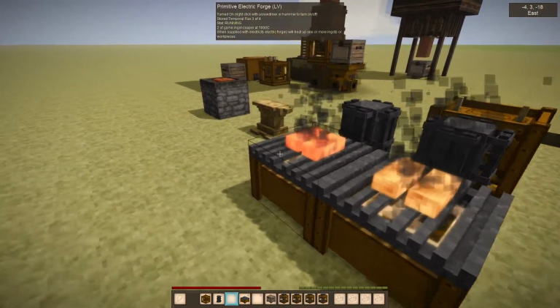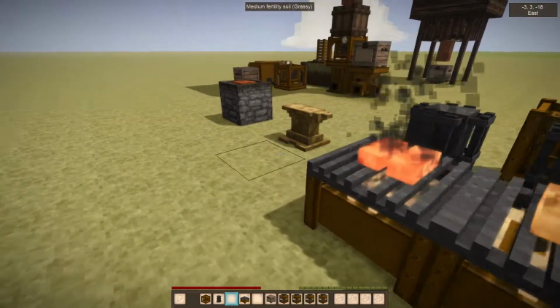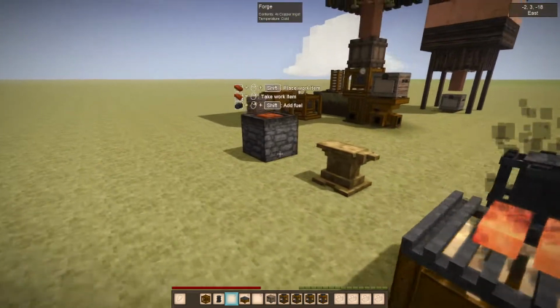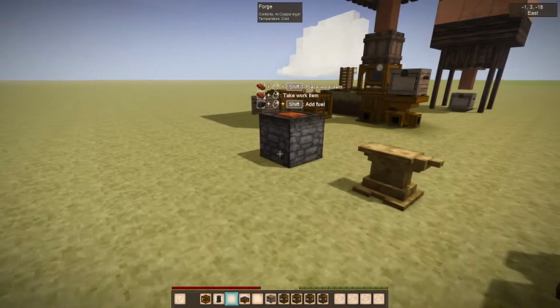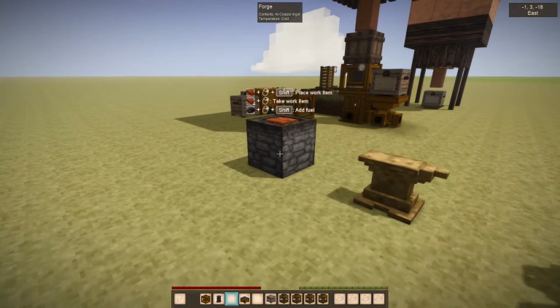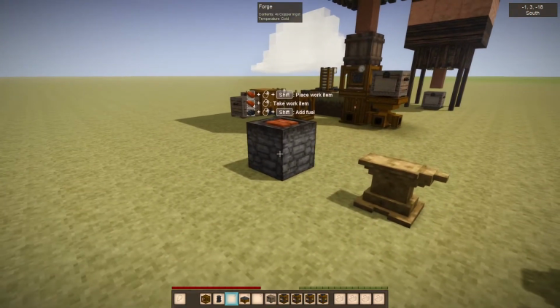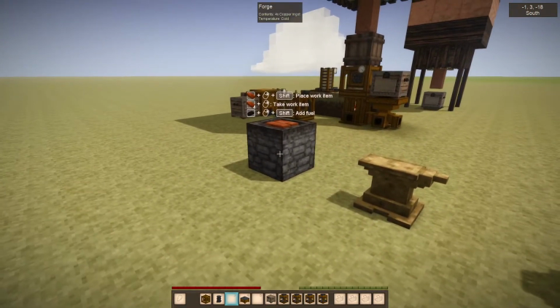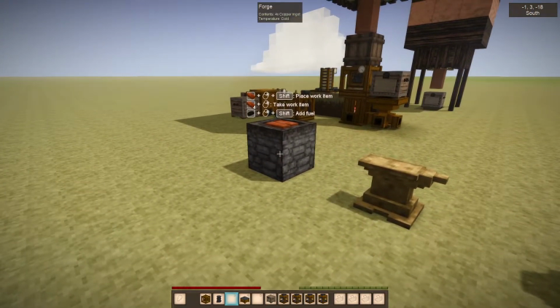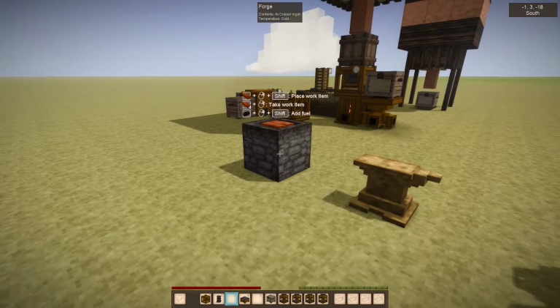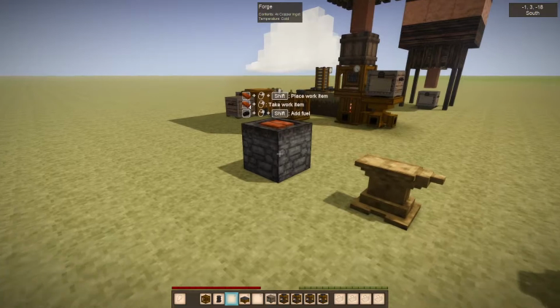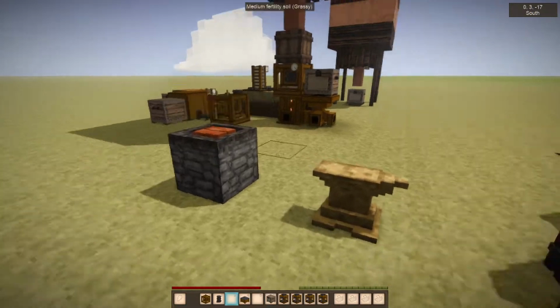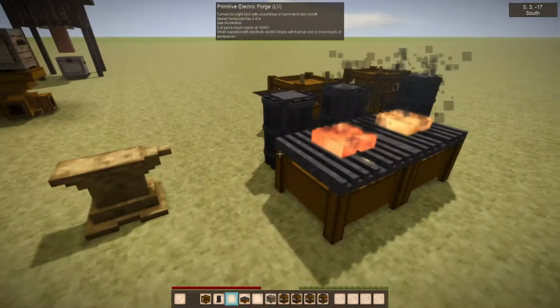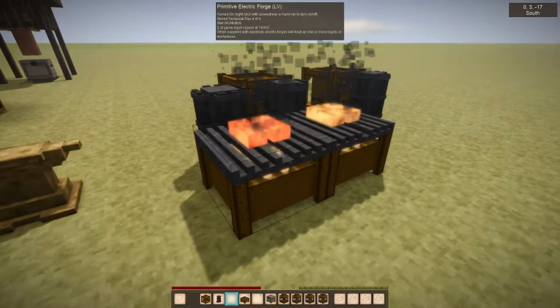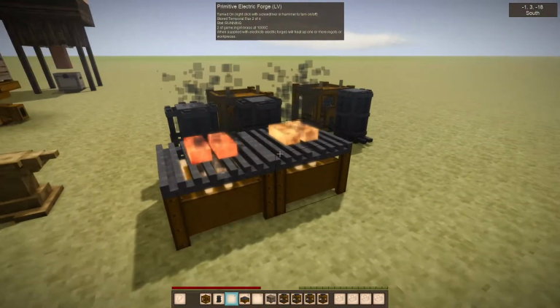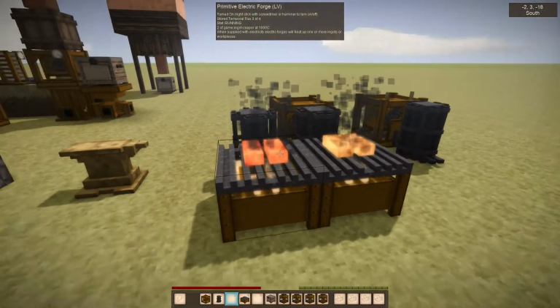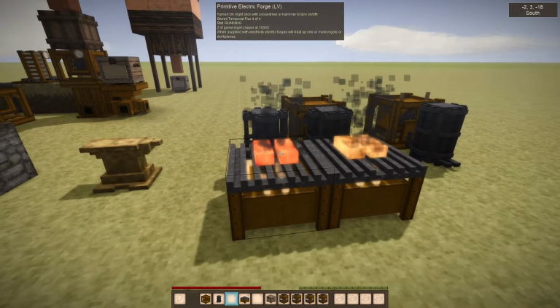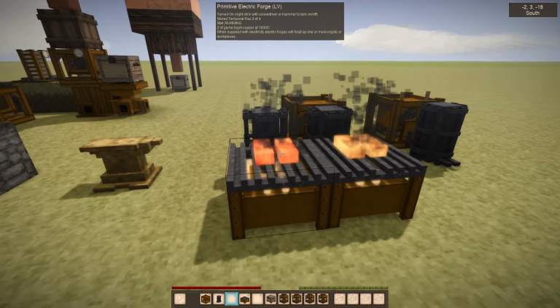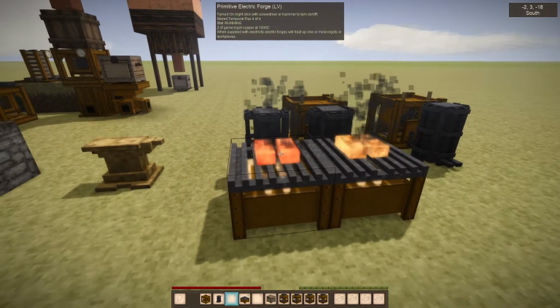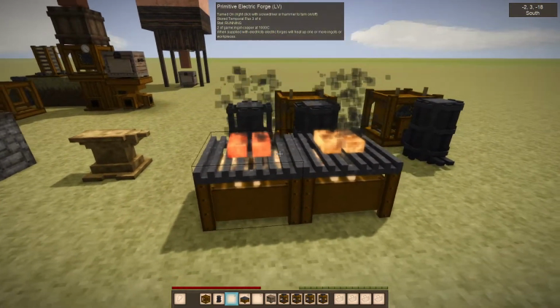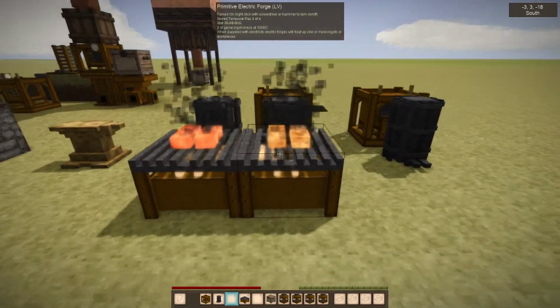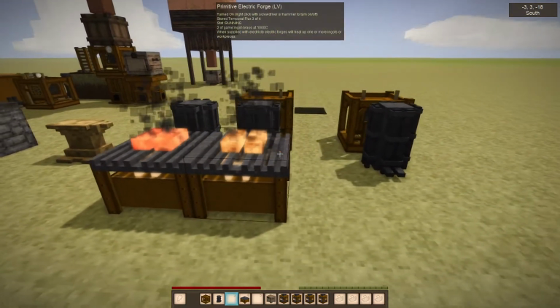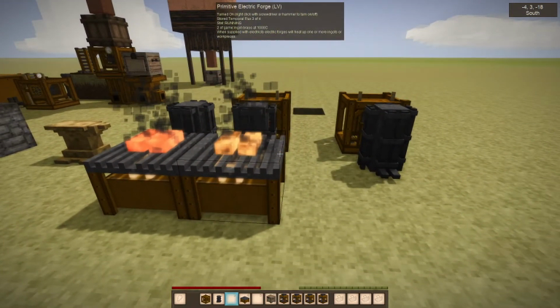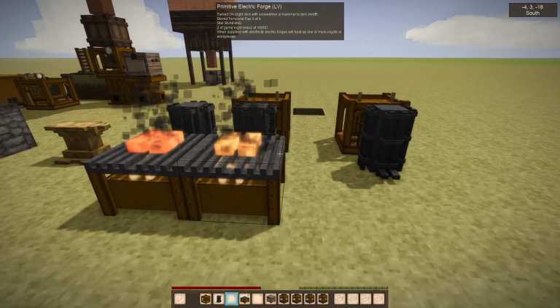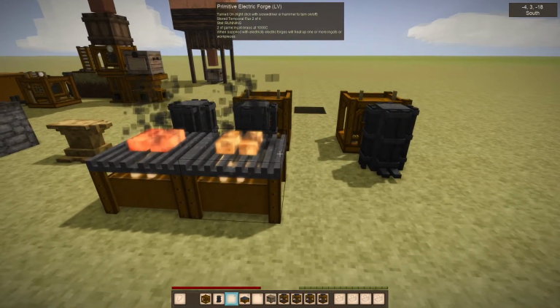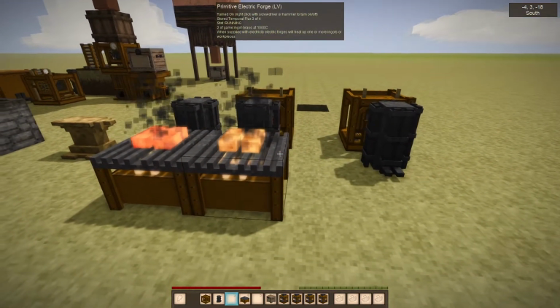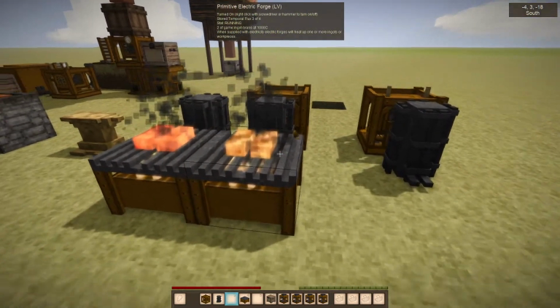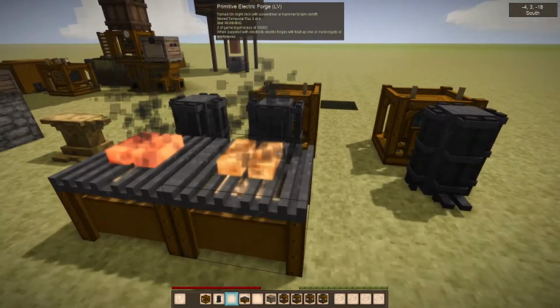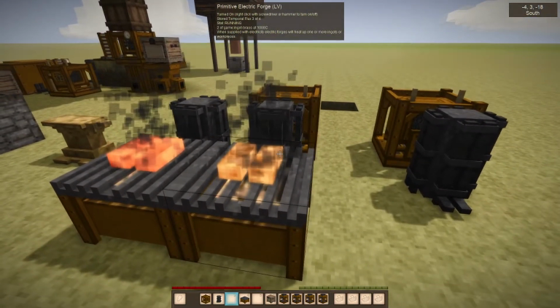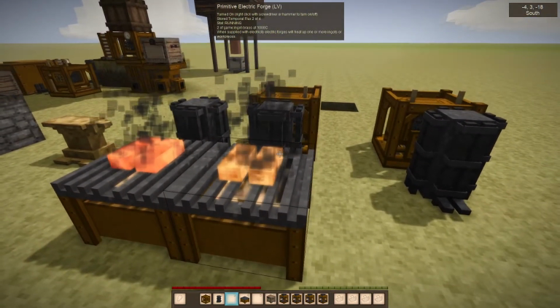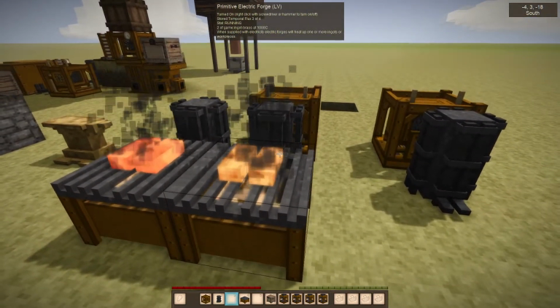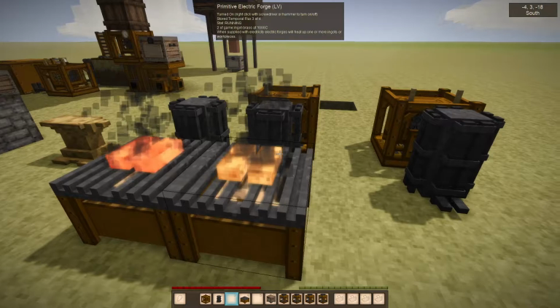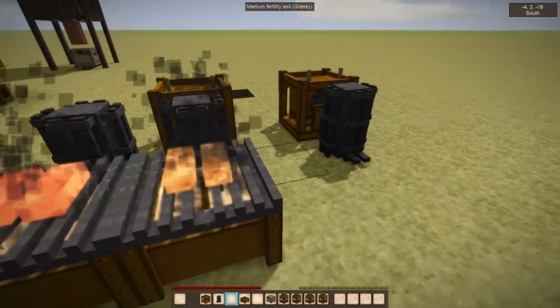It's much slower than the vanilla forge, but you don't have to worry about fuel use and such, so in that way it's kind of handy.